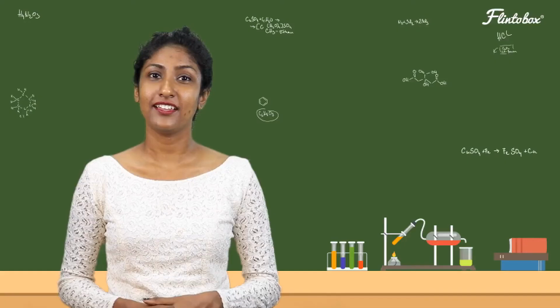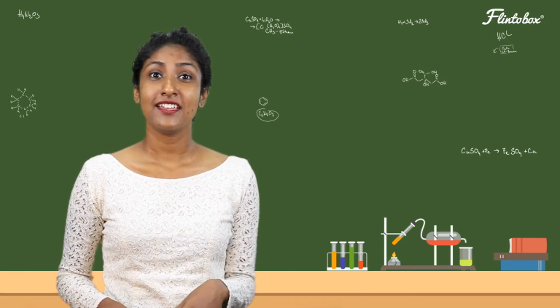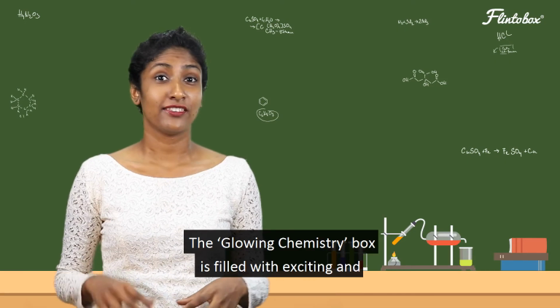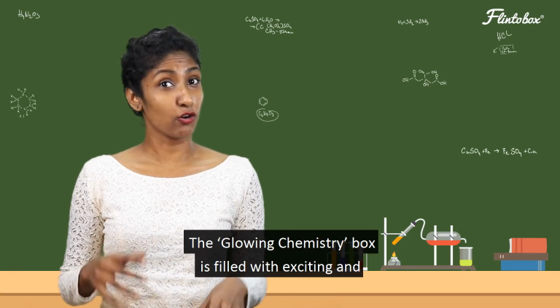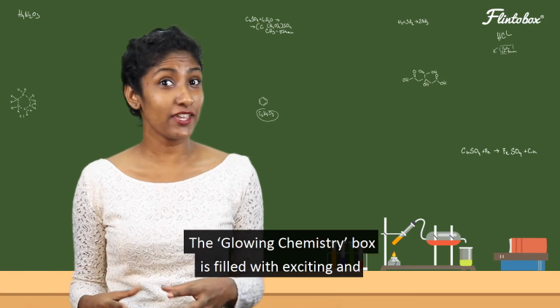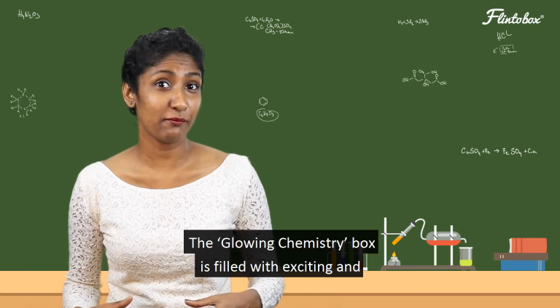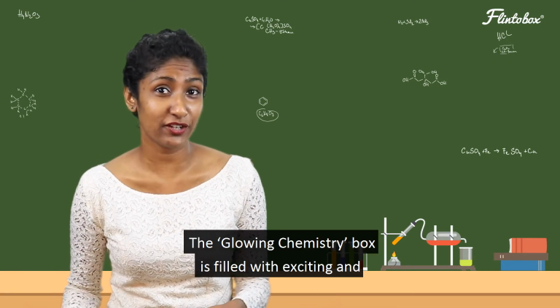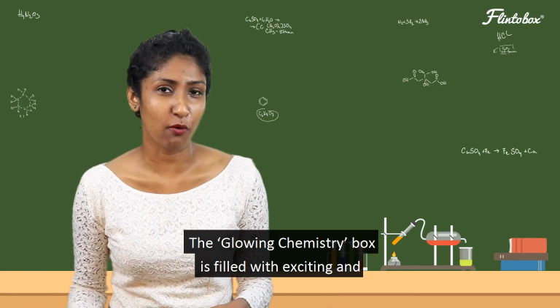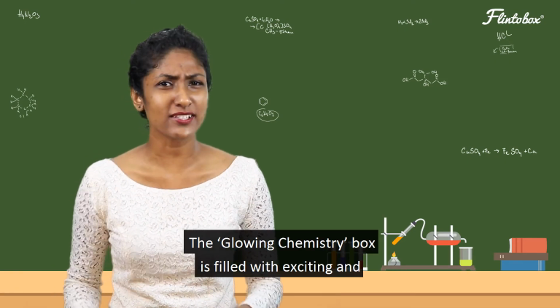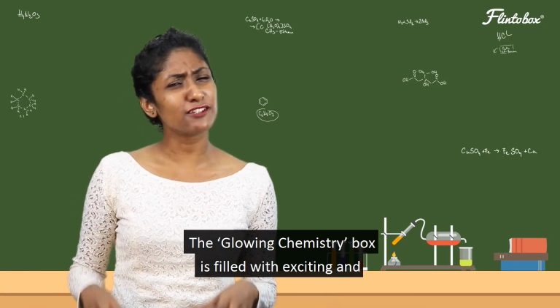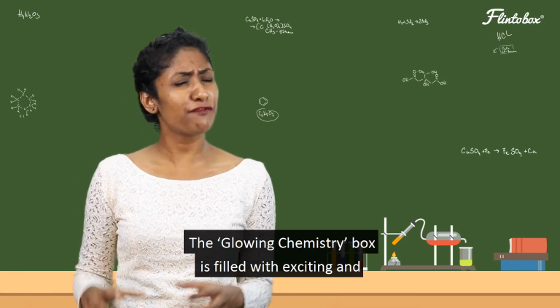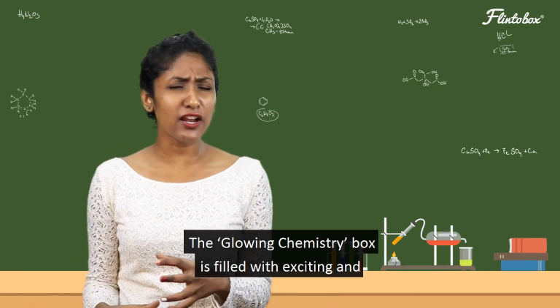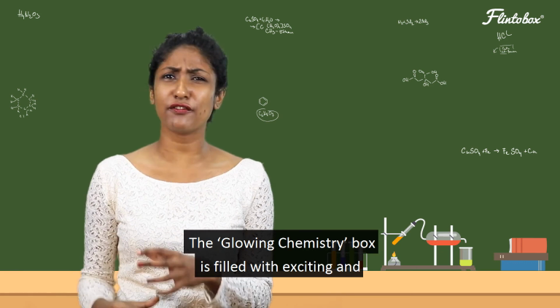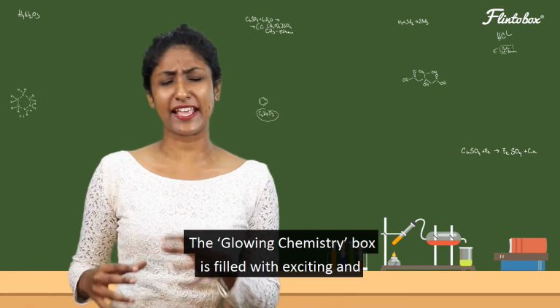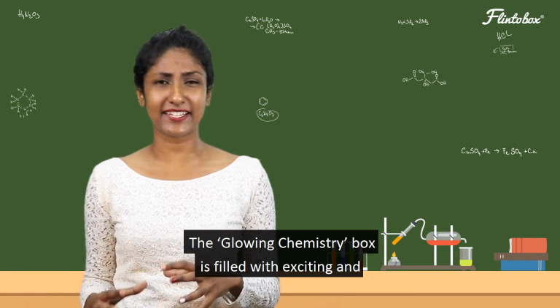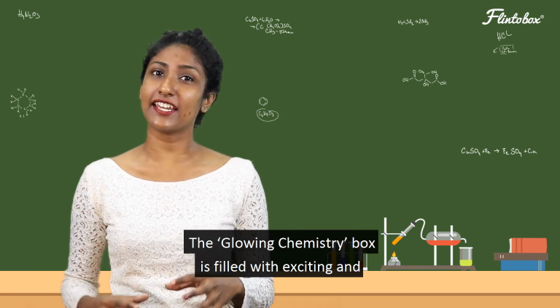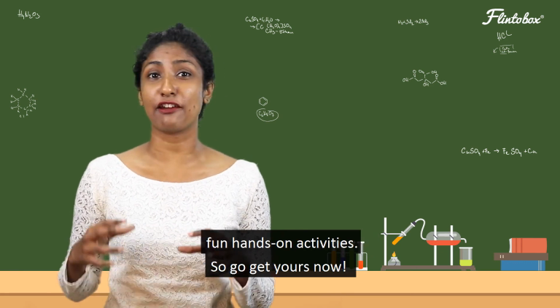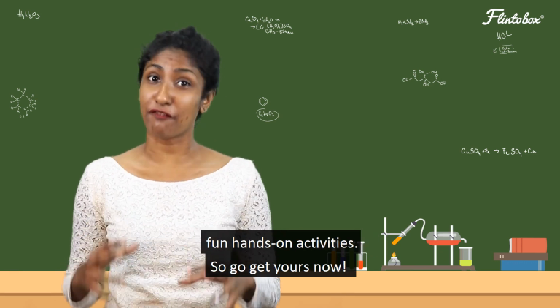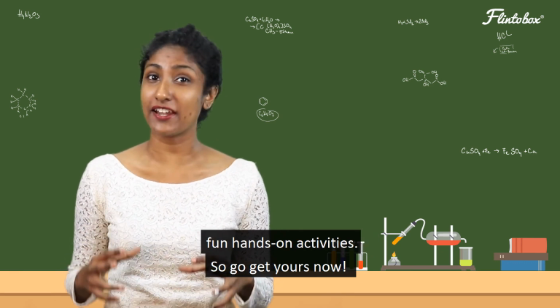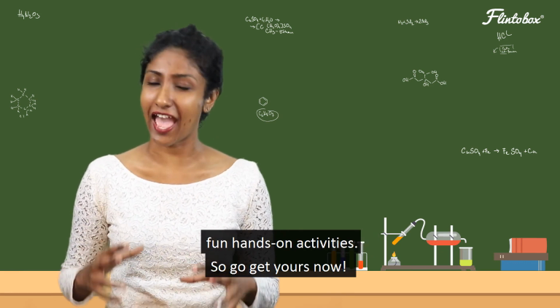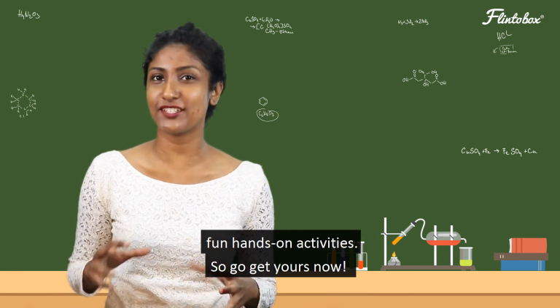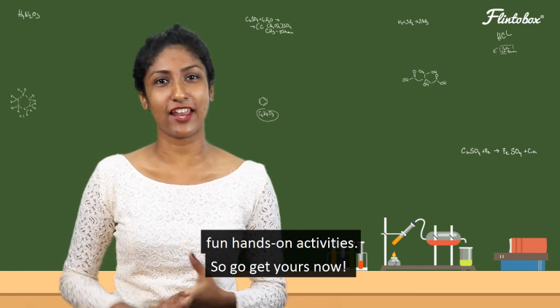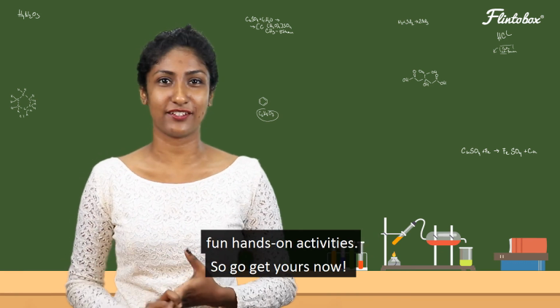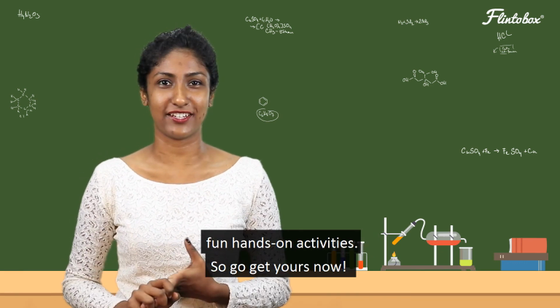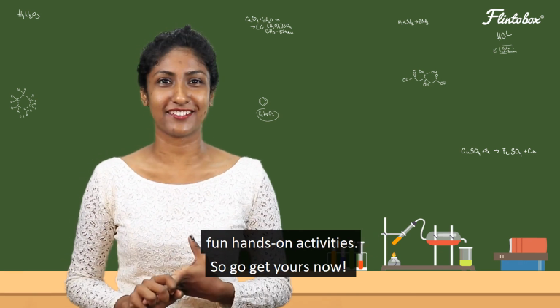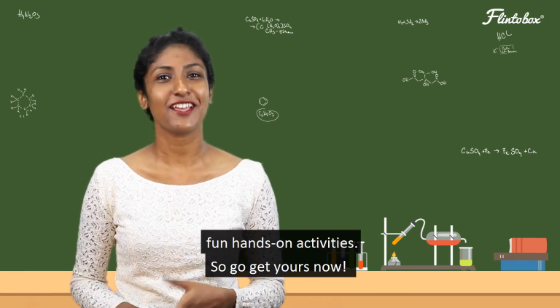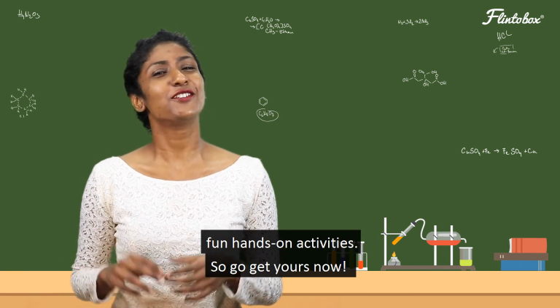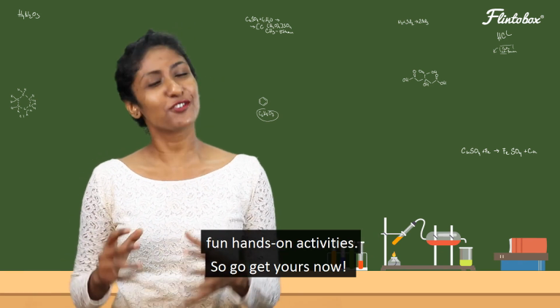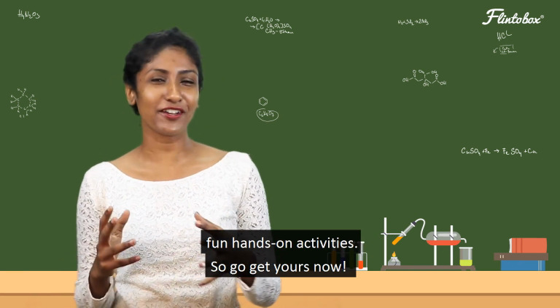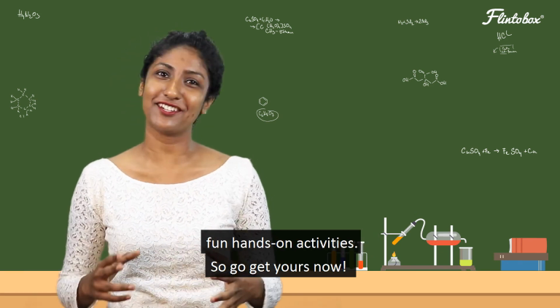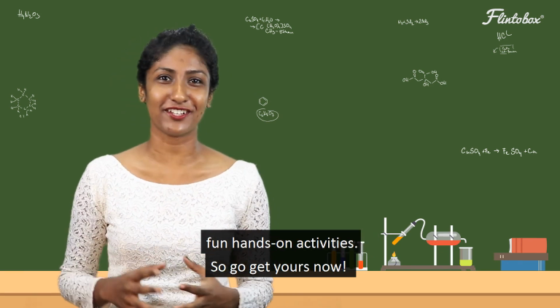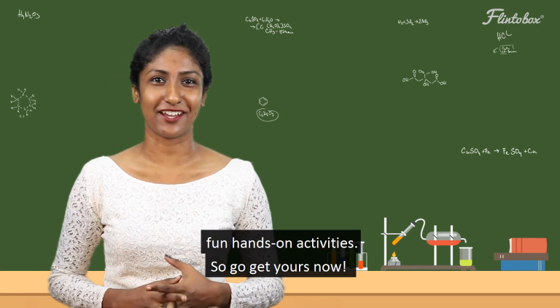The glowing chemistry box is filled with exciting and fun hands-on activities. So go get yours now!